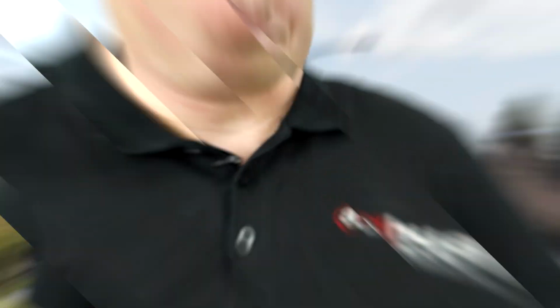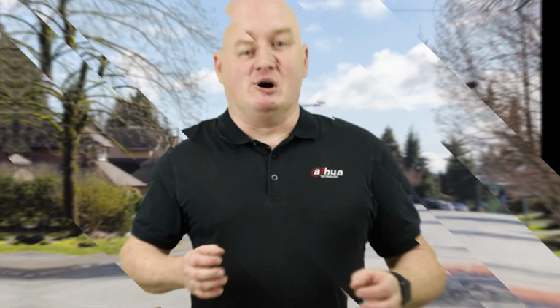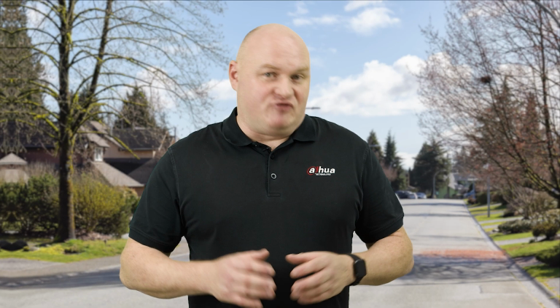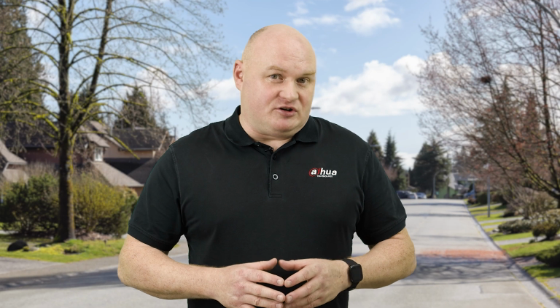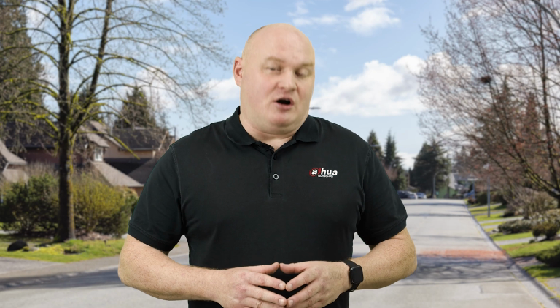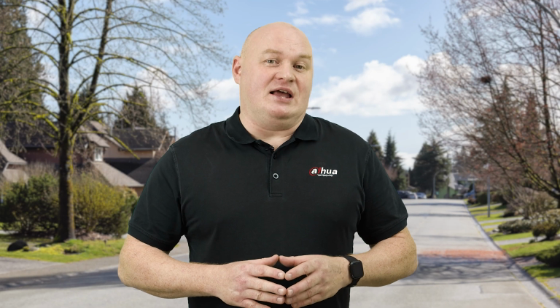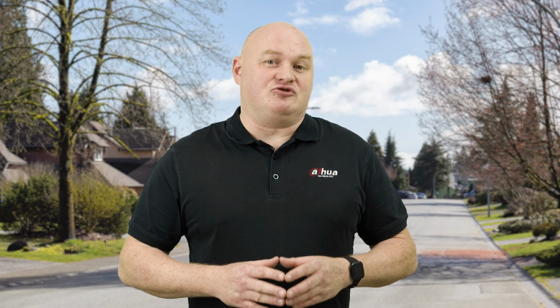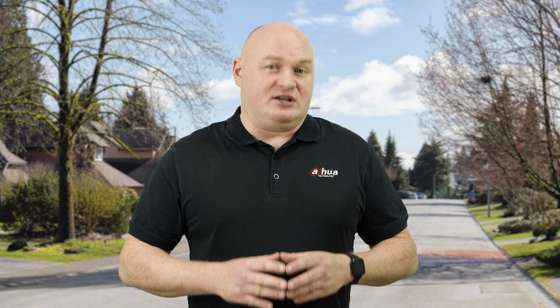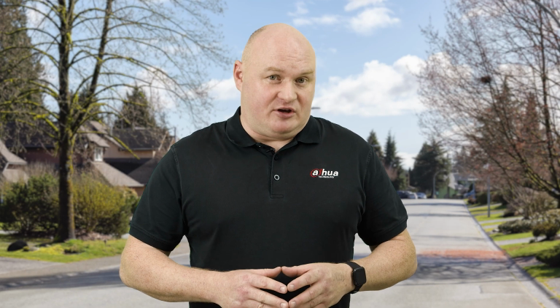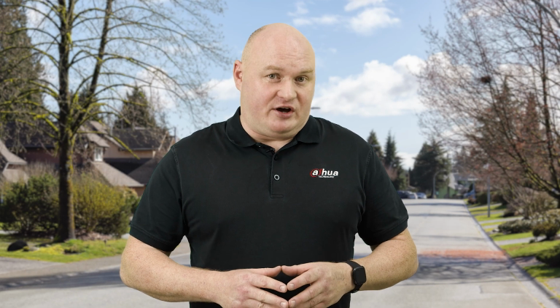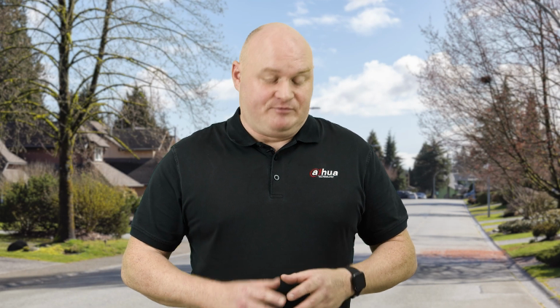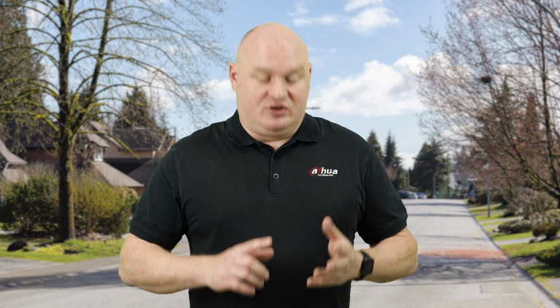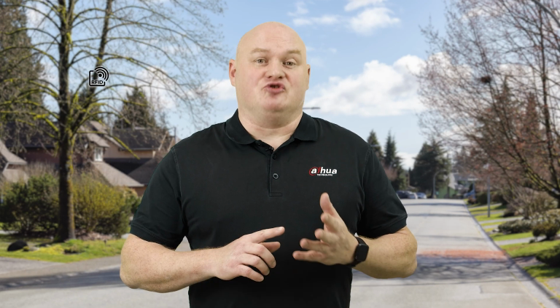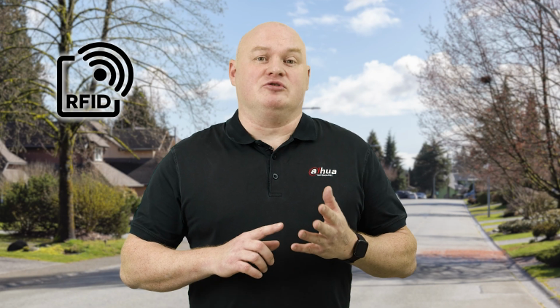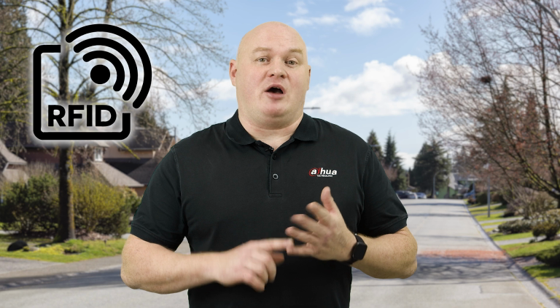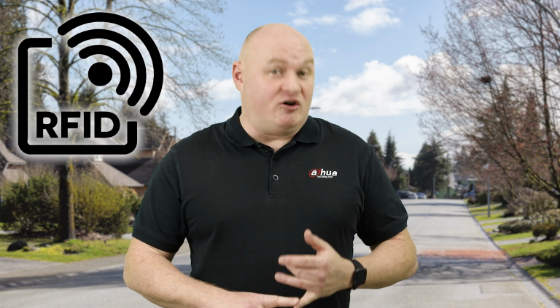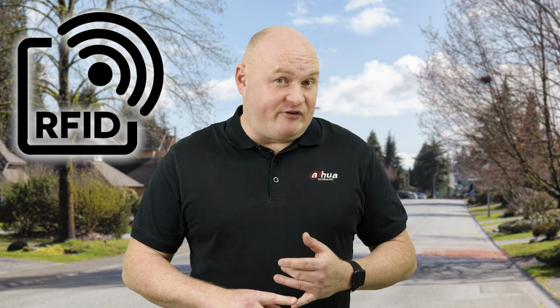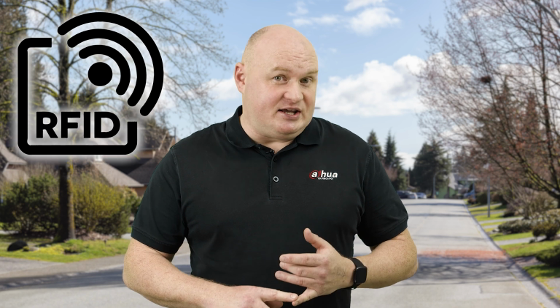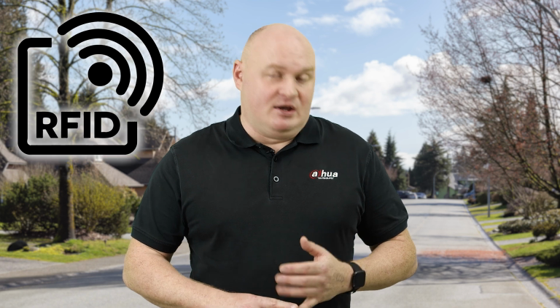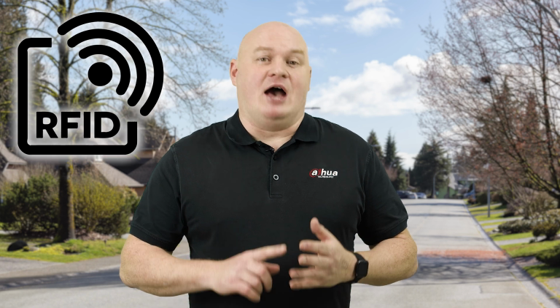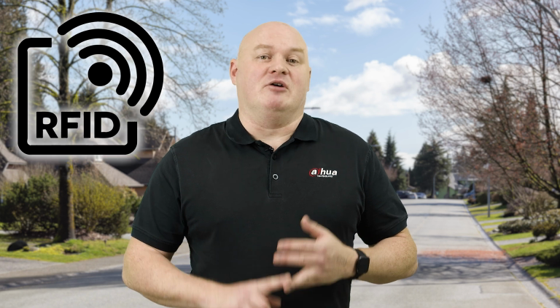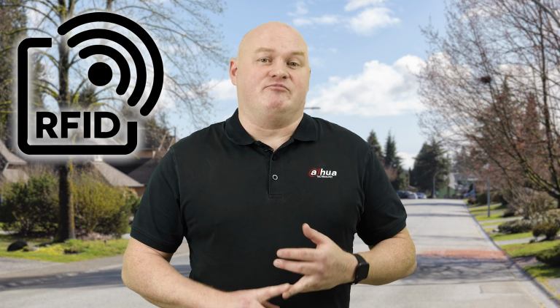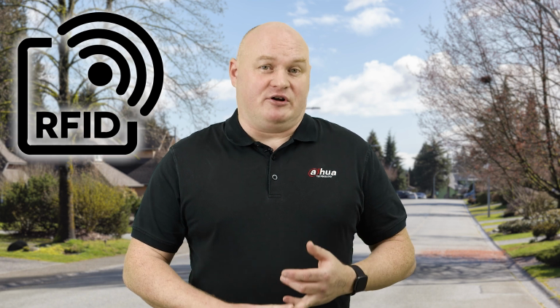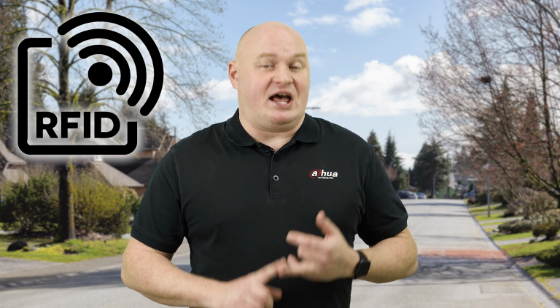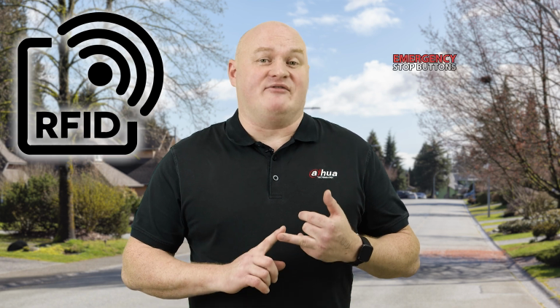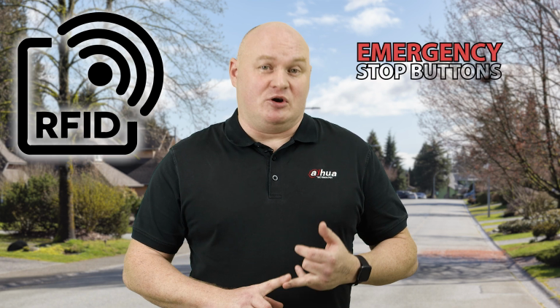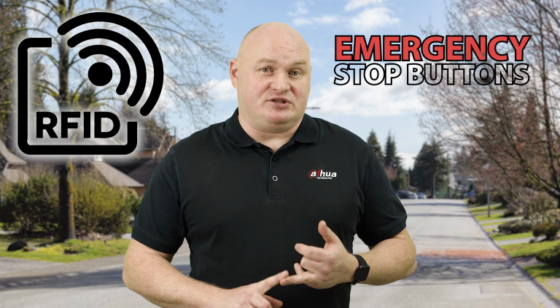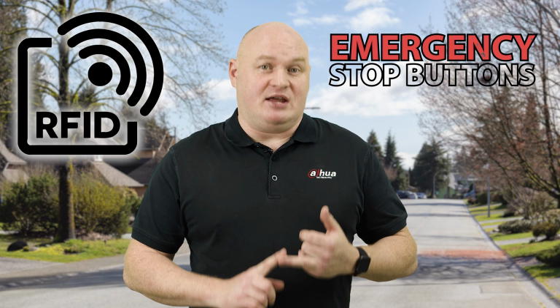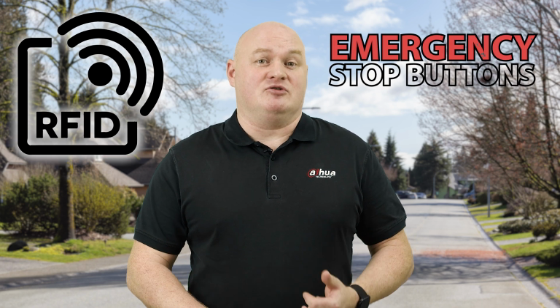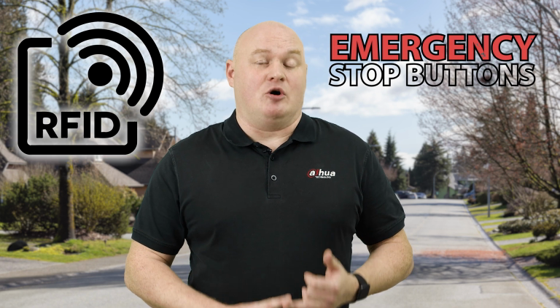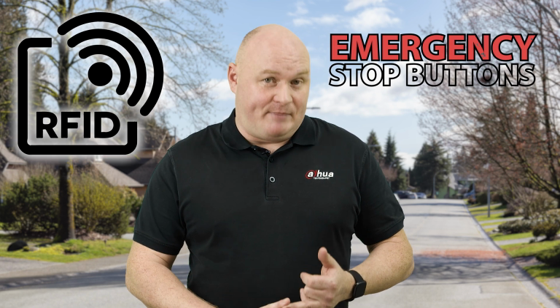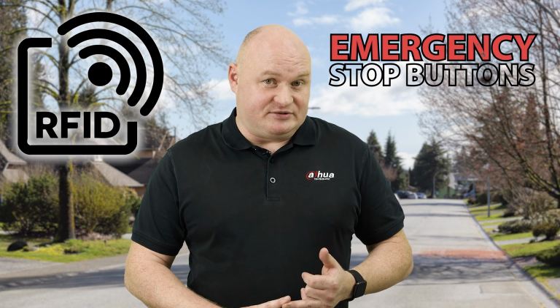Both products are electronically certified, they're controlled by RFID, and both products have emergency stop buttons.